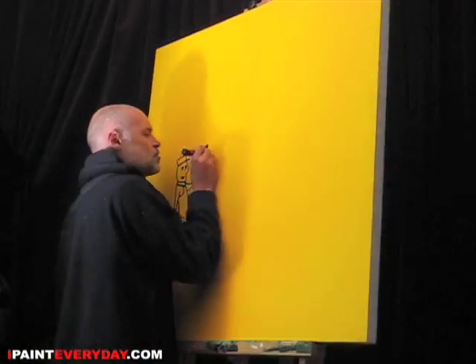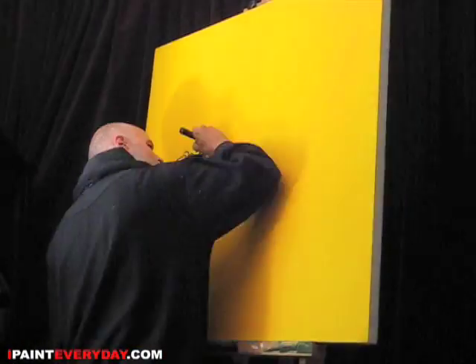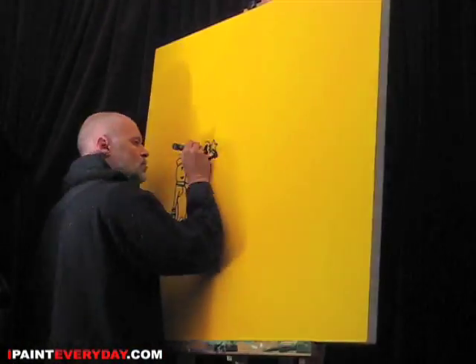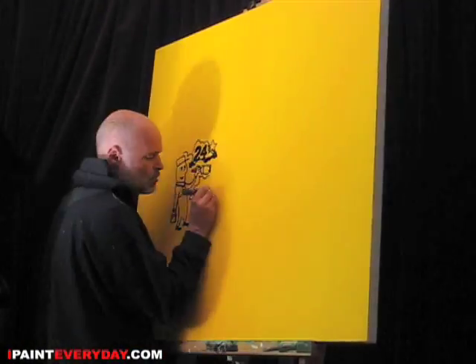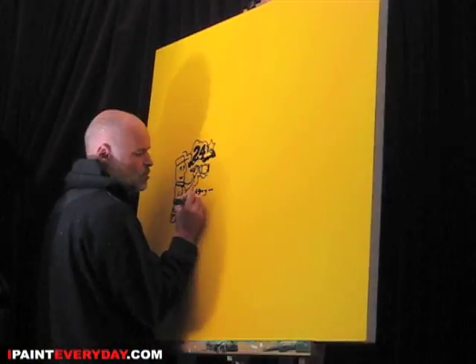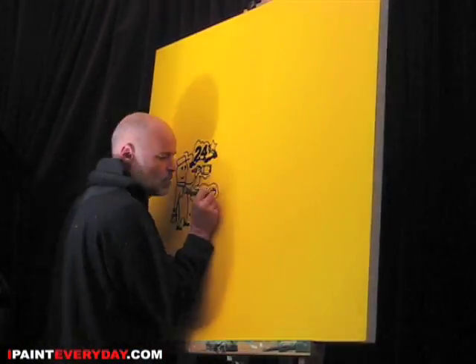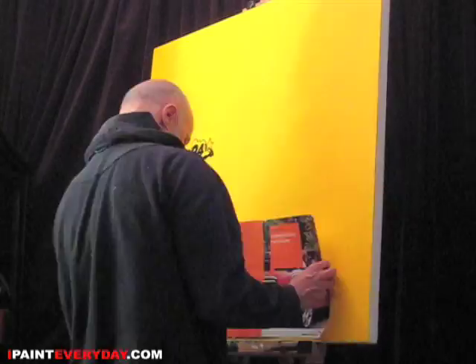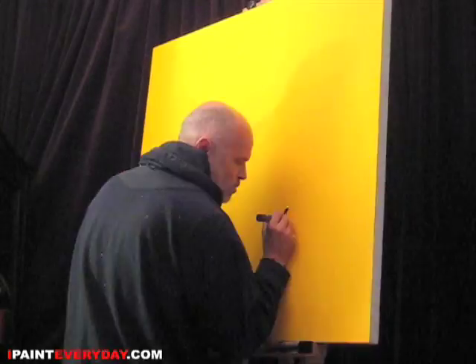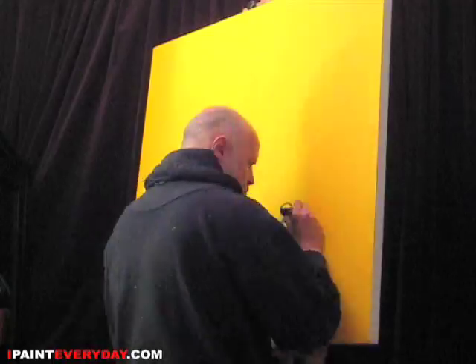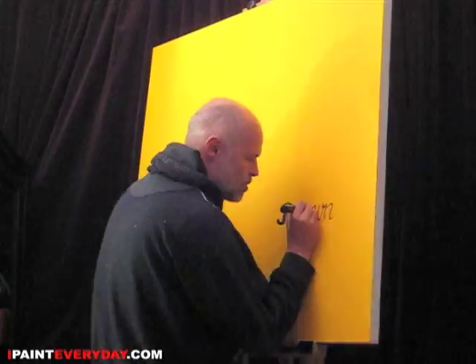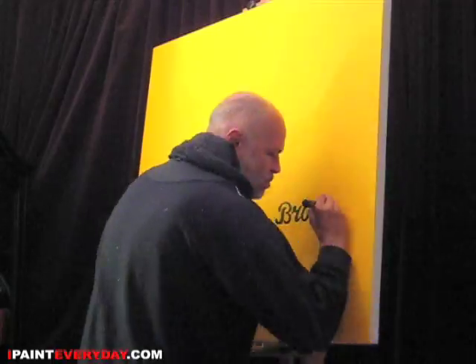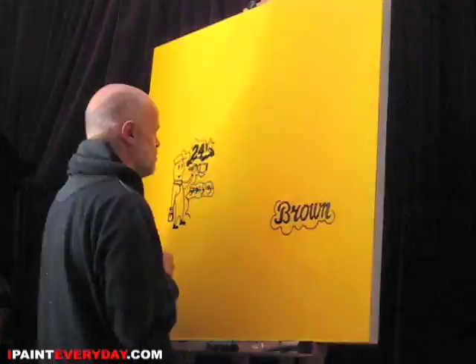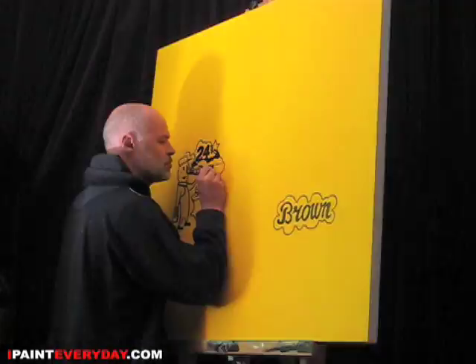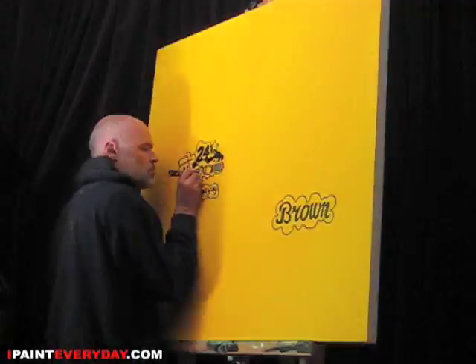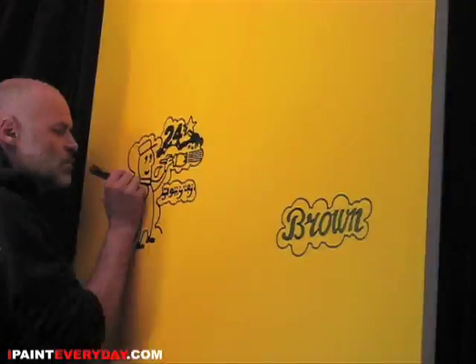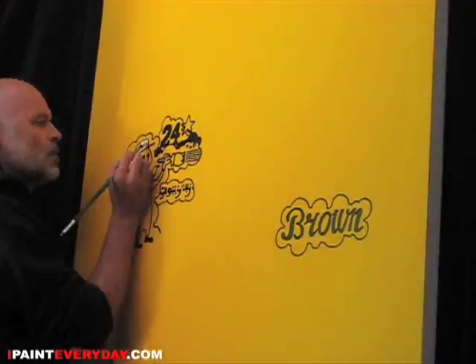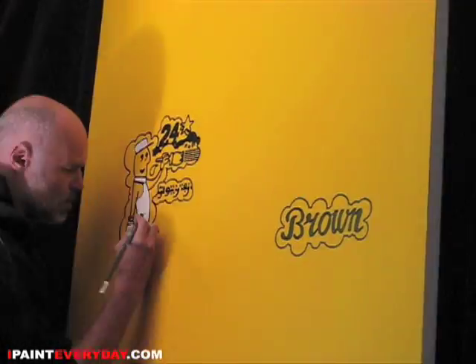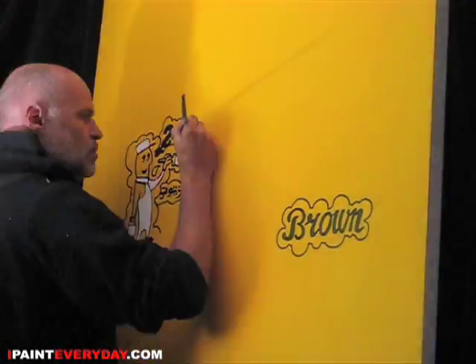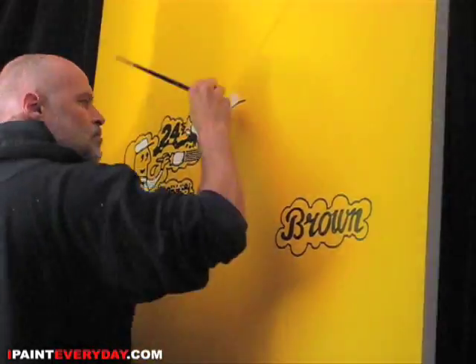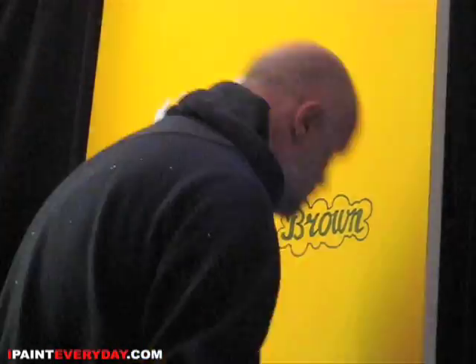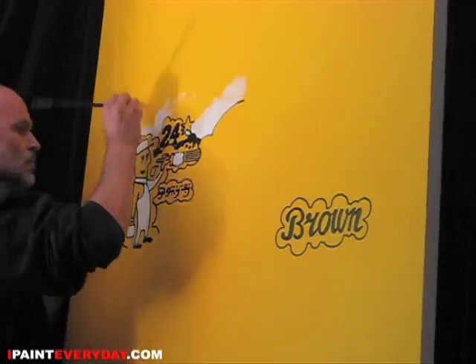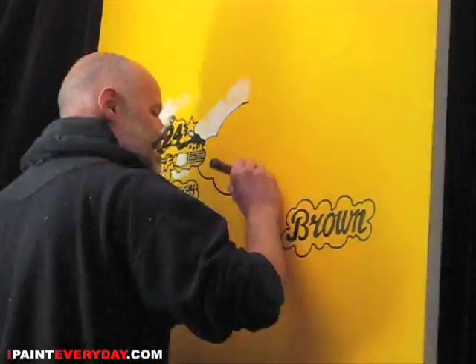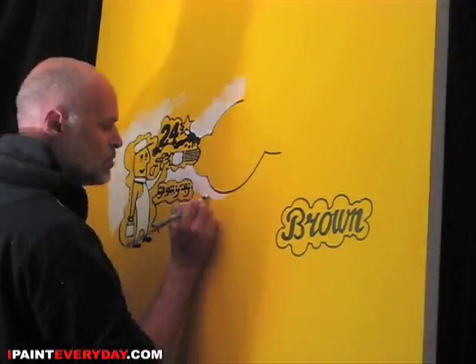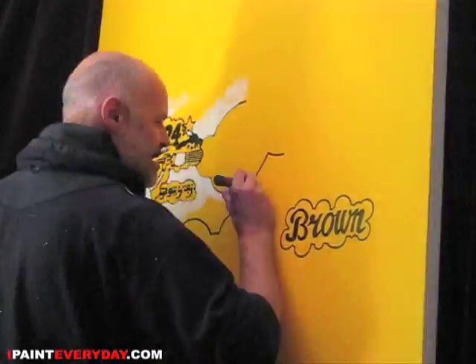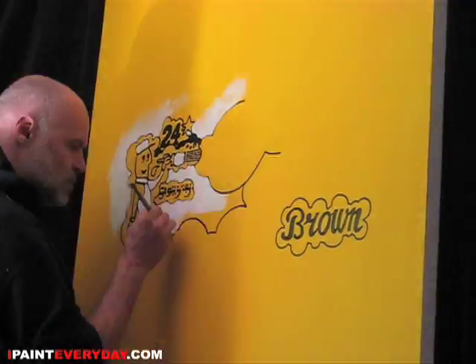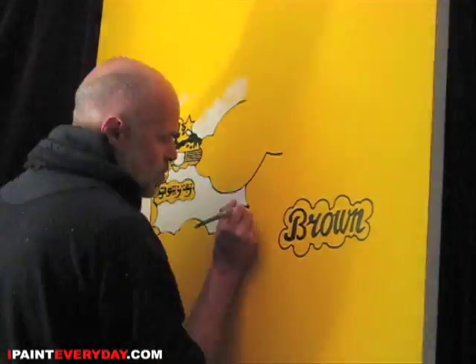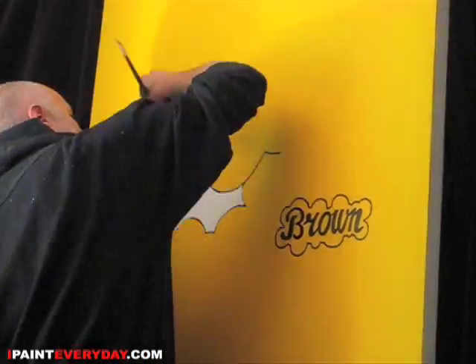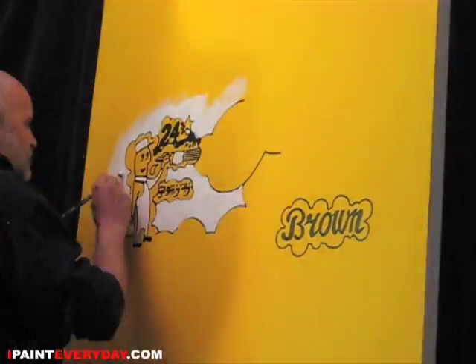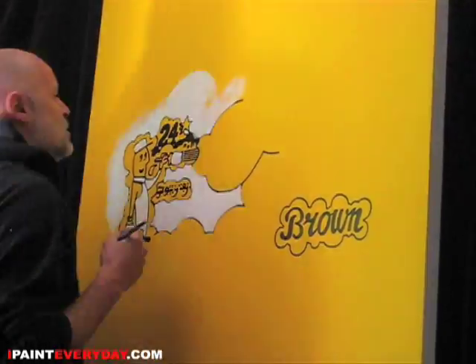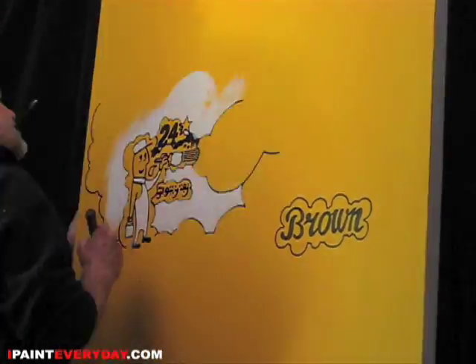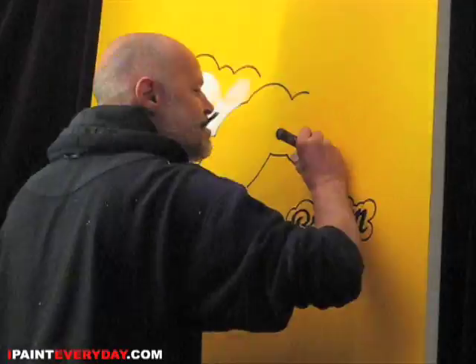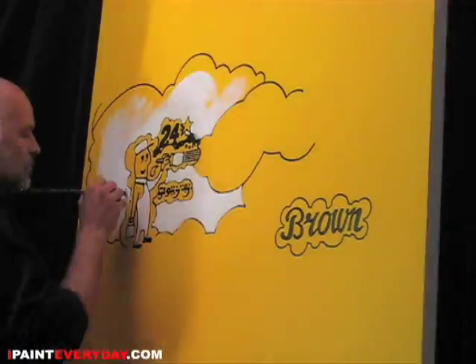Hello everybody! Welcome once again to IpaintEveryday.com. My name is Otto Graf.